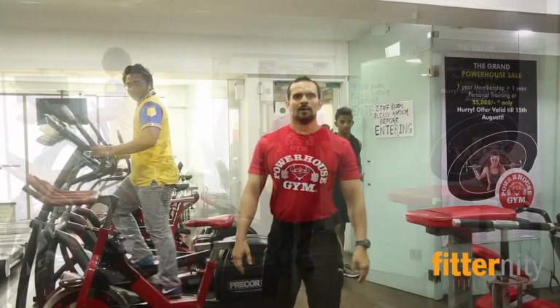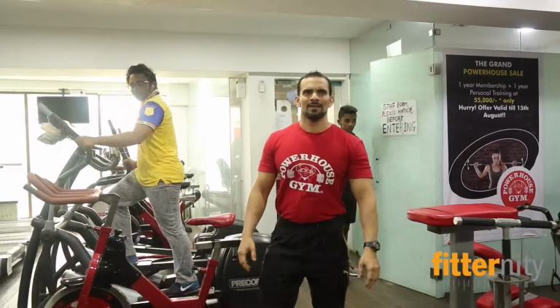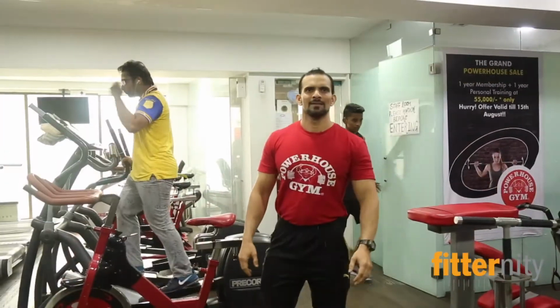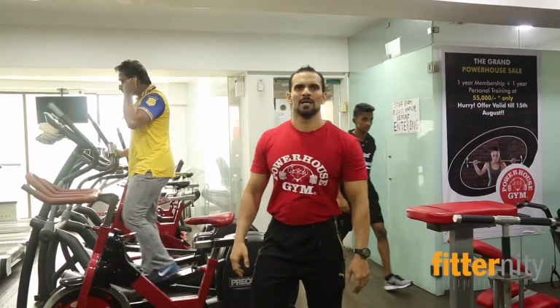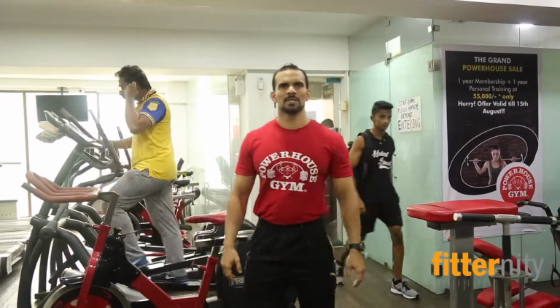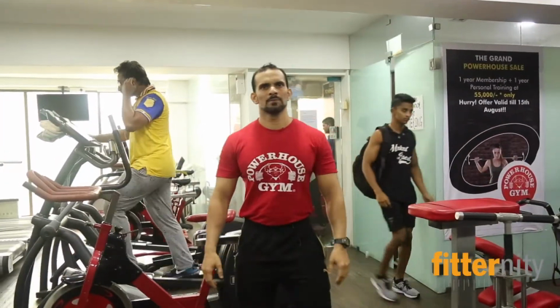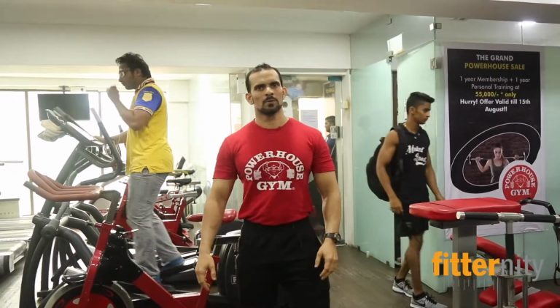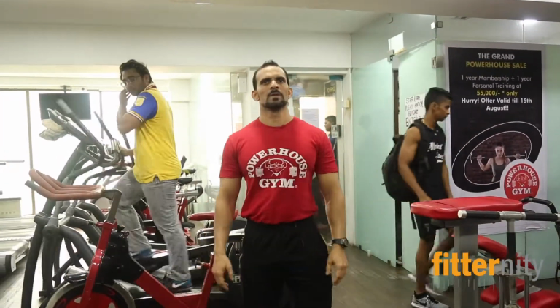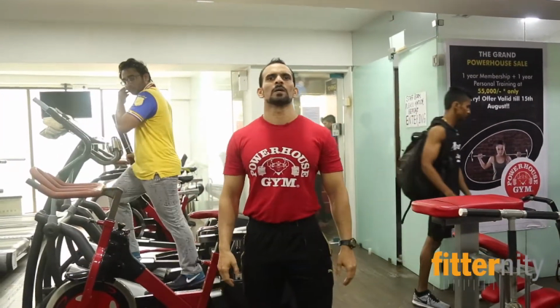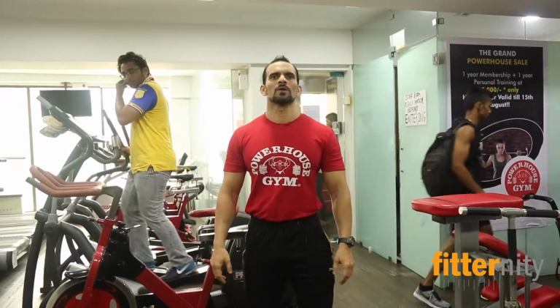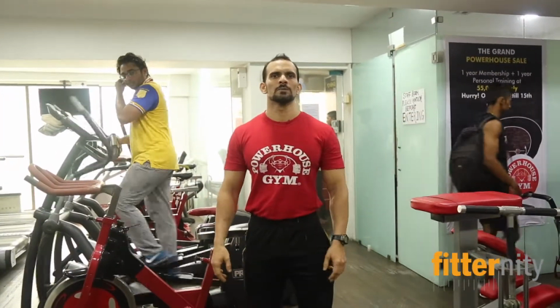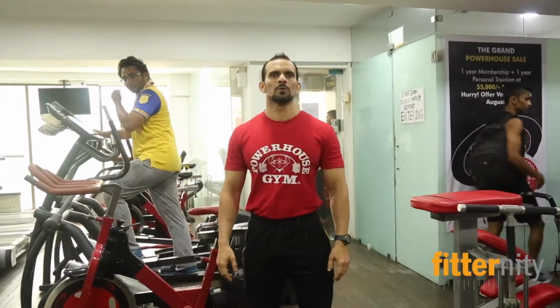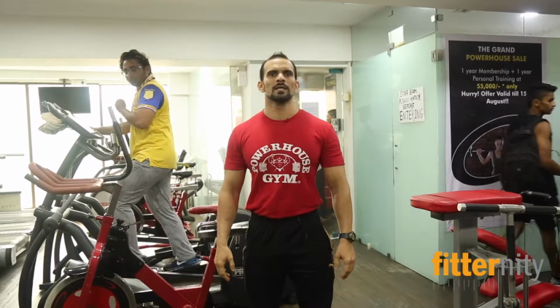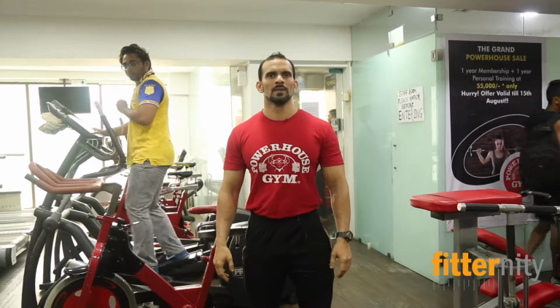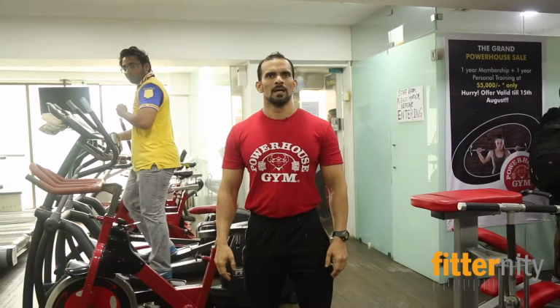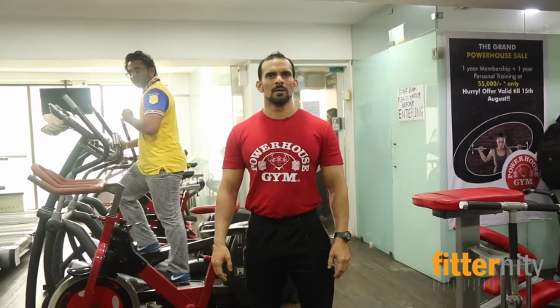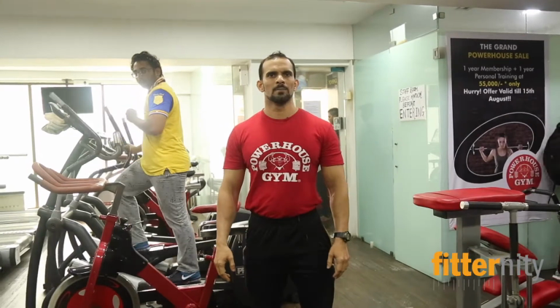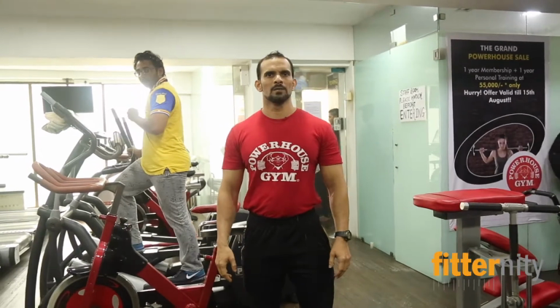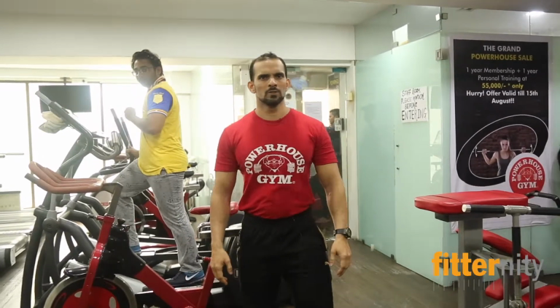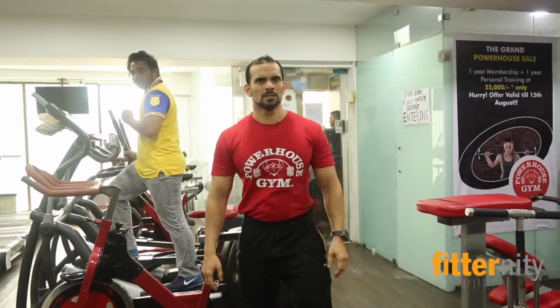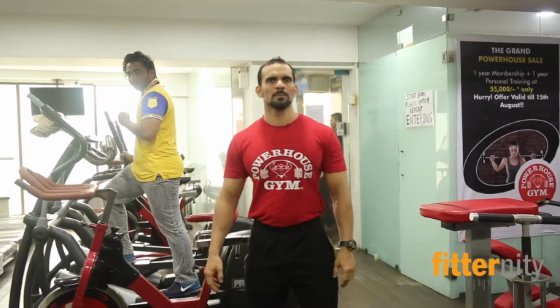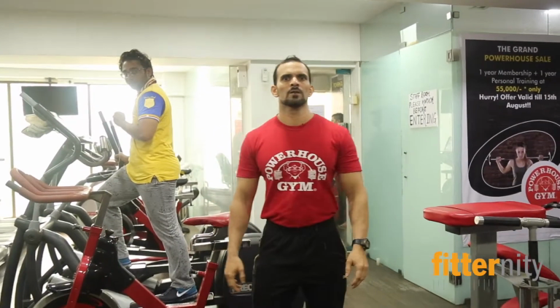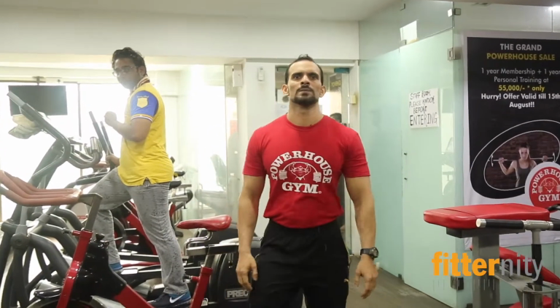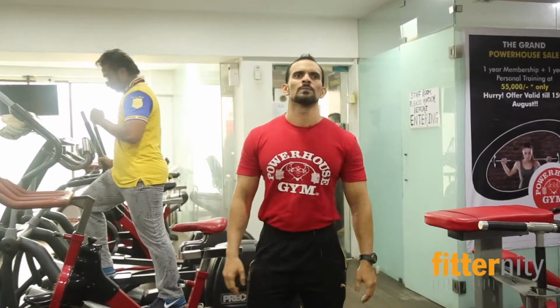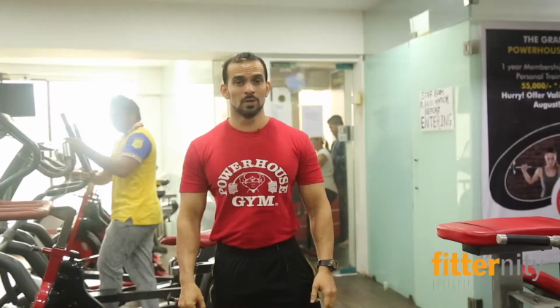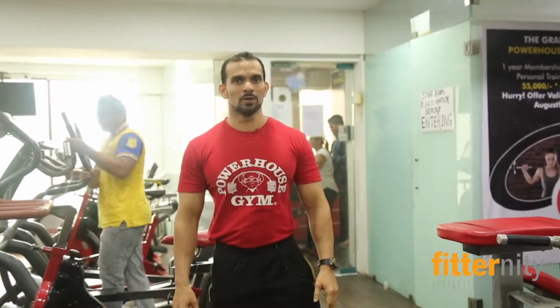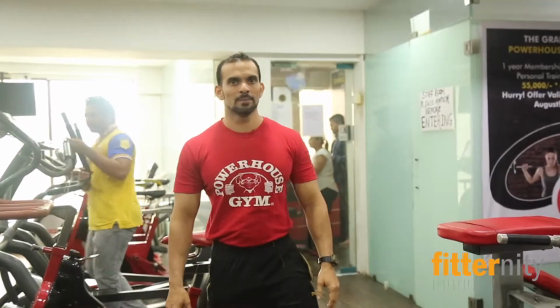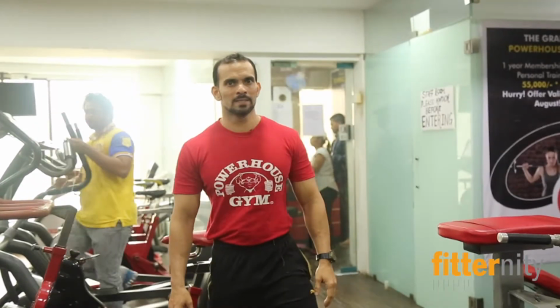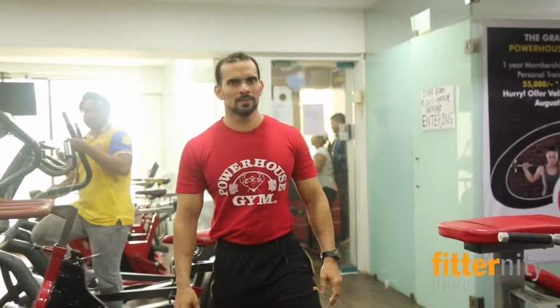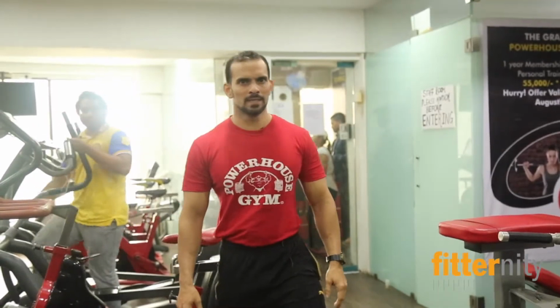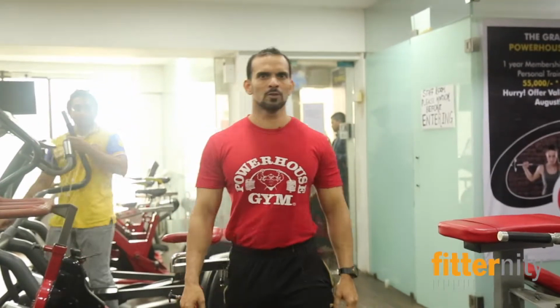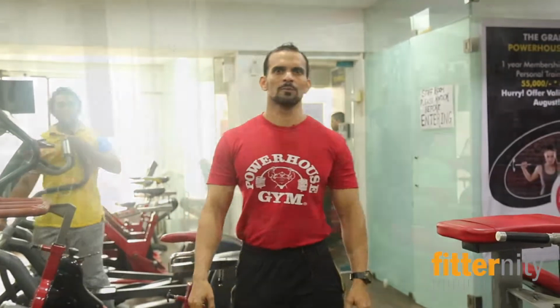Hi, I am Sachin from Power-off Gym, Chaupati. I am giving you a sneak peek of the gym to our online partner, fitndt.com.